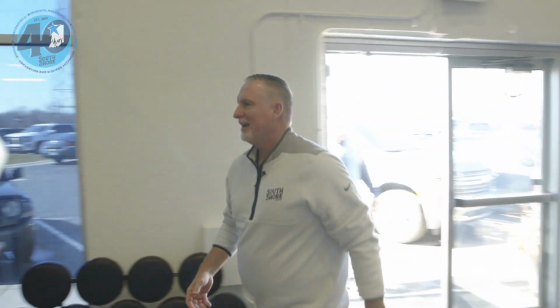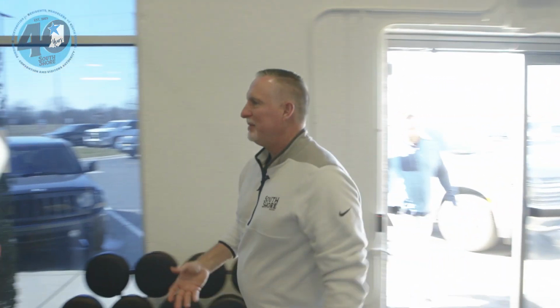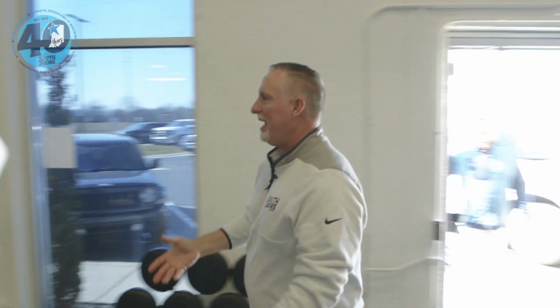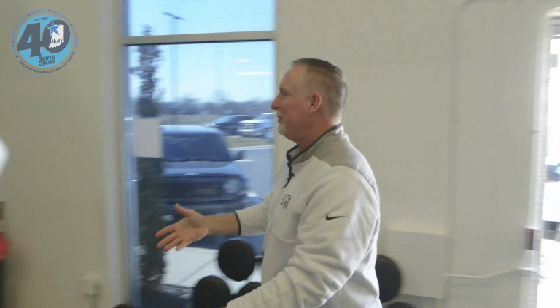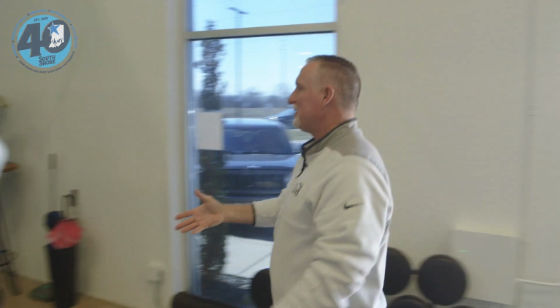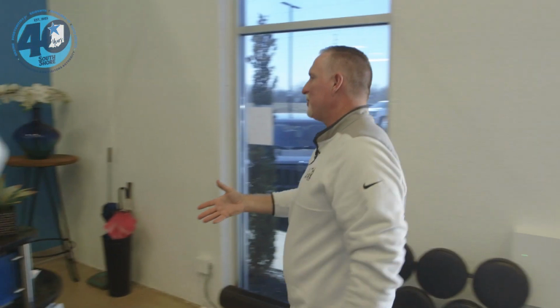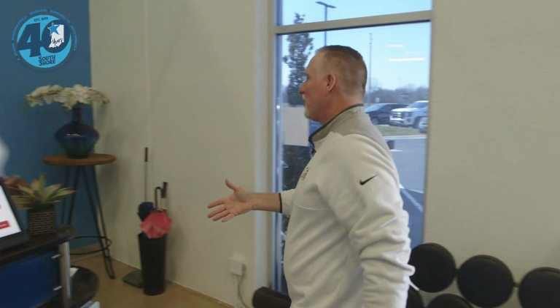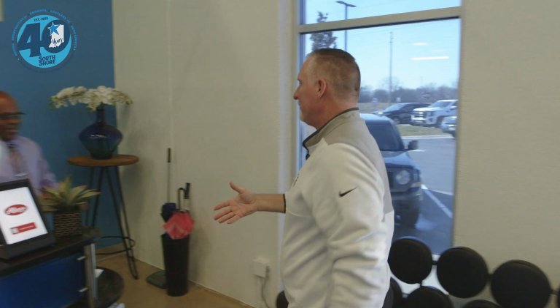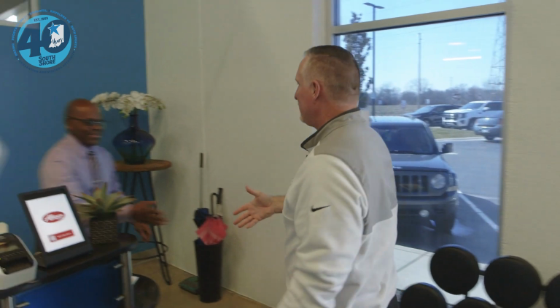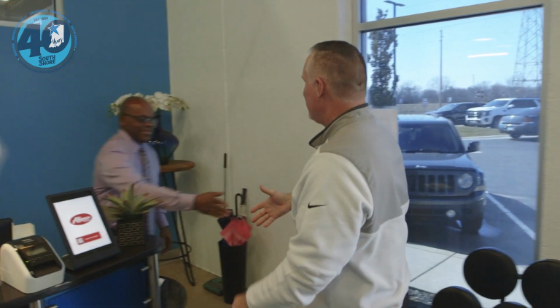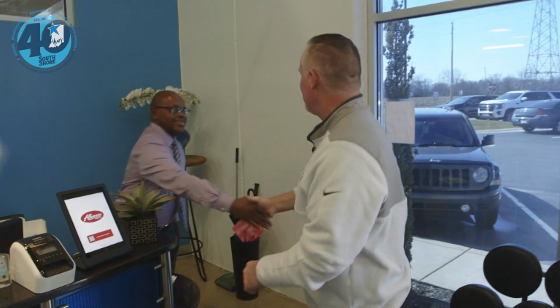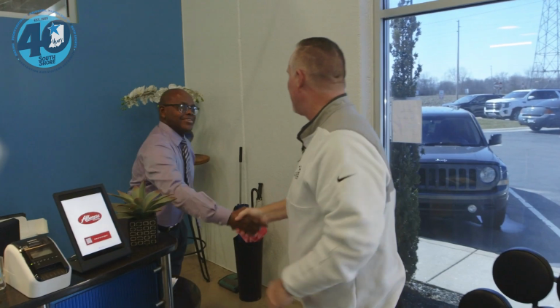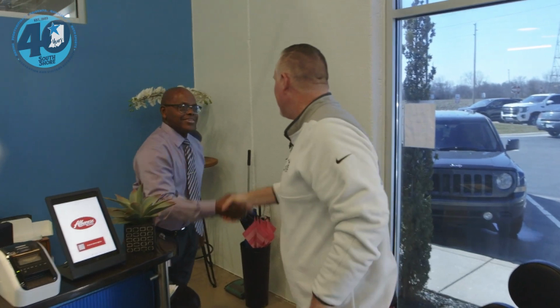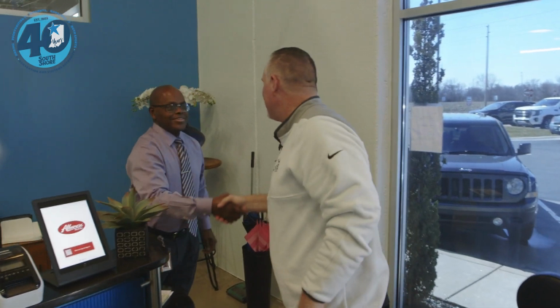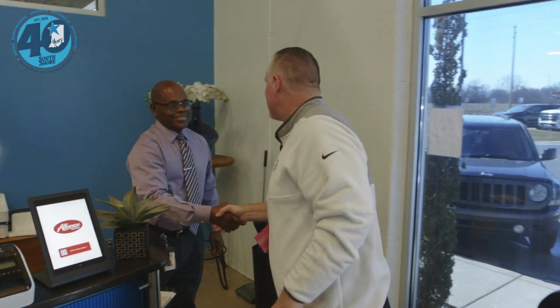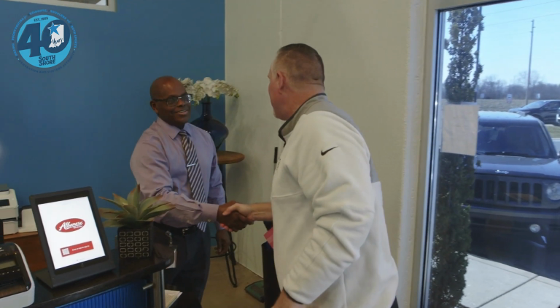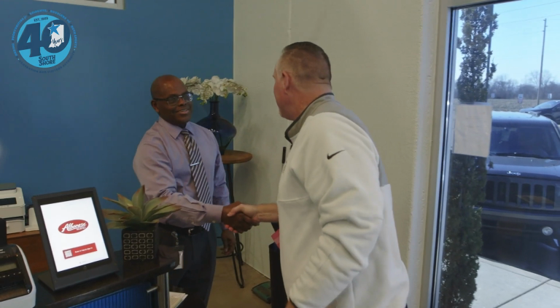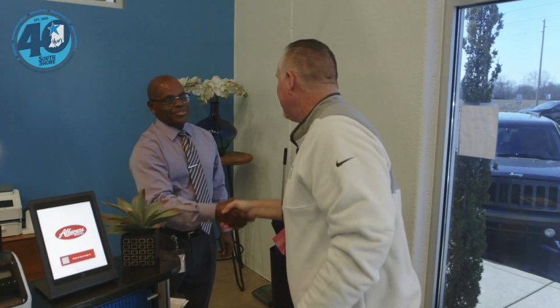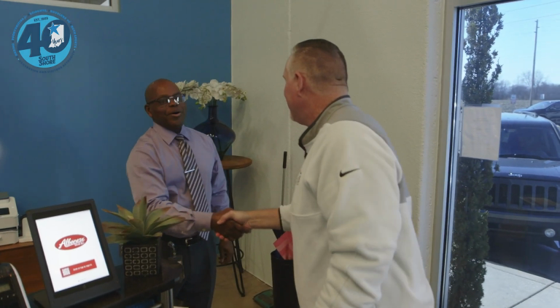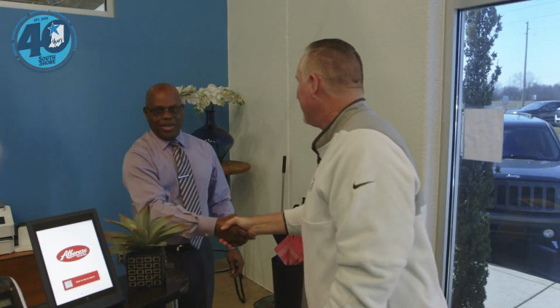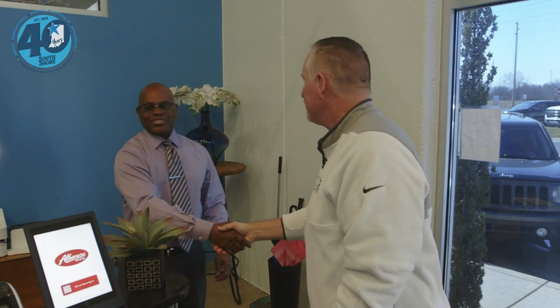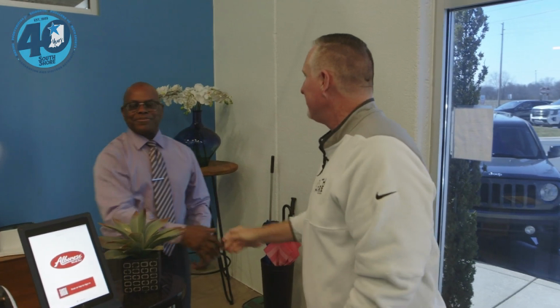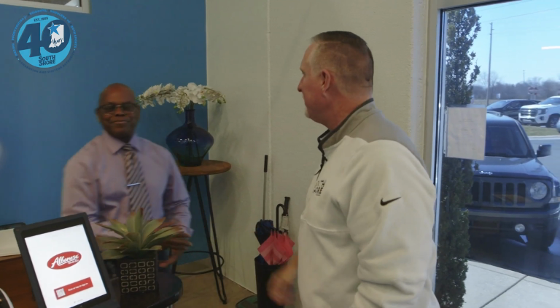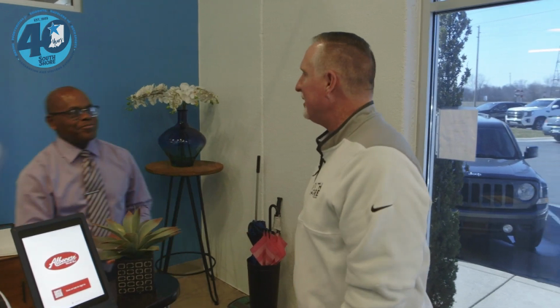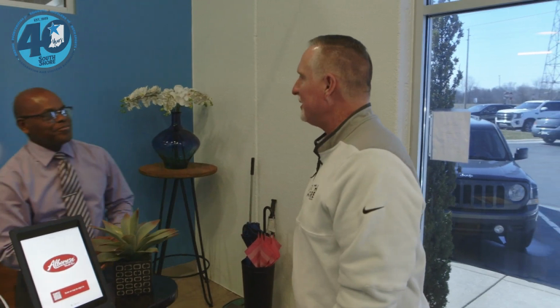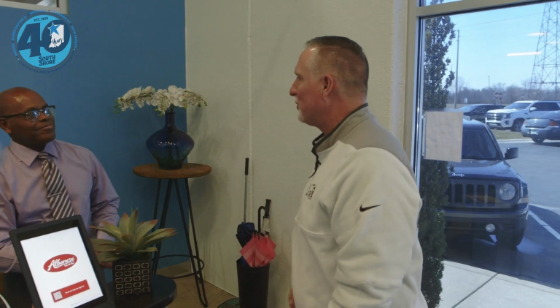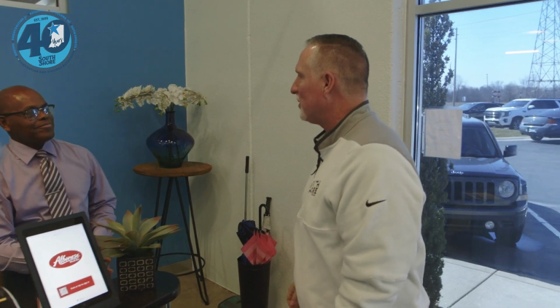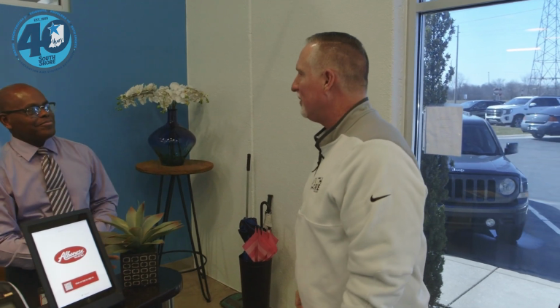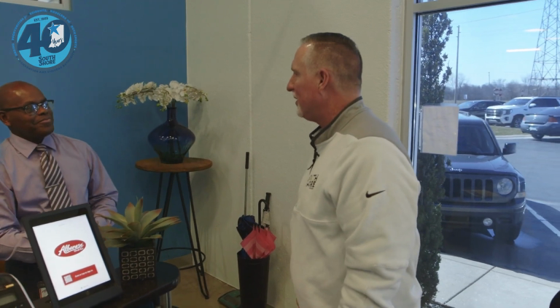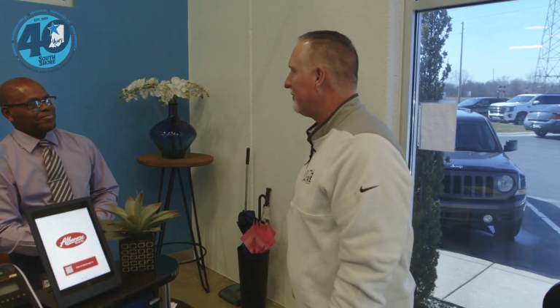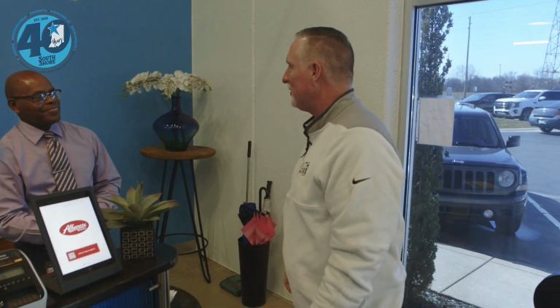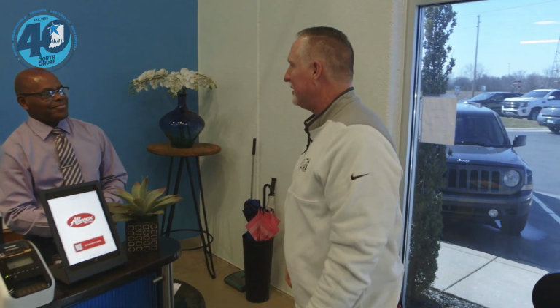I'm Dave from the South Shore Convention and Visitors Authority. I'm here to see Bethany — she's going to give me a behind-the-scenes tour of the facilities.